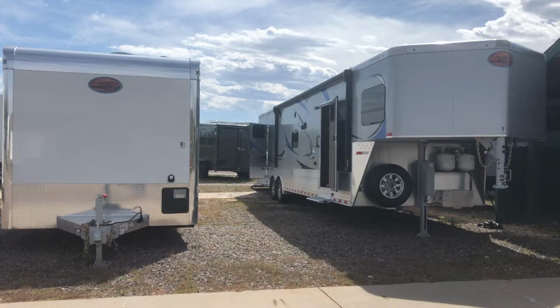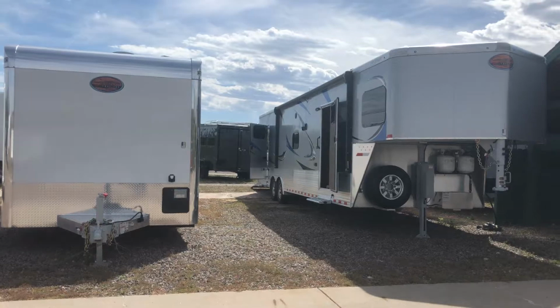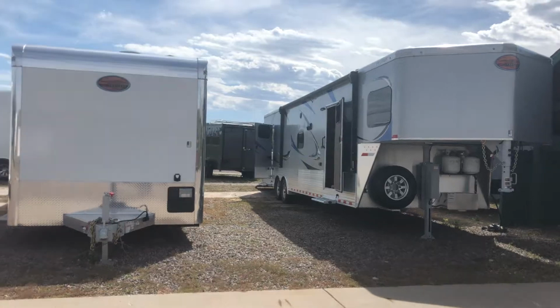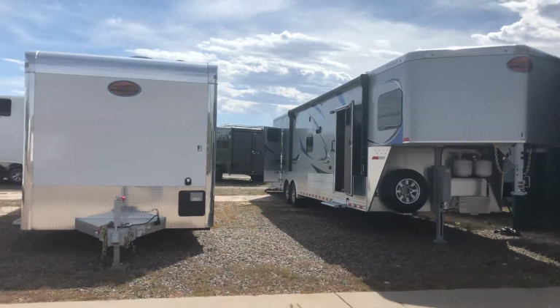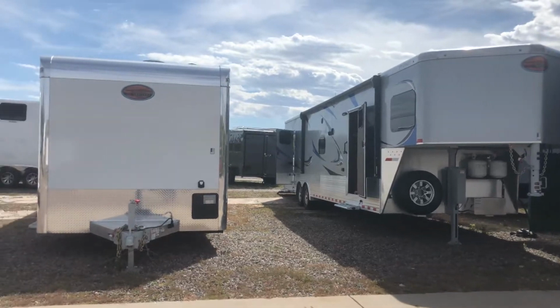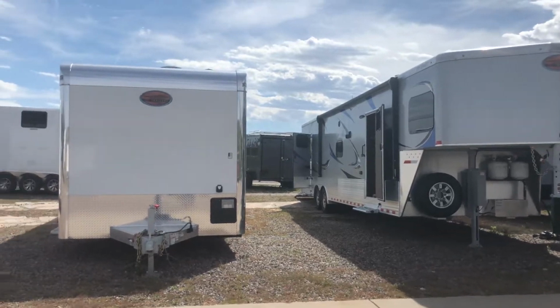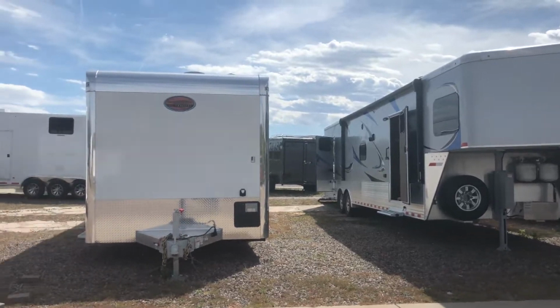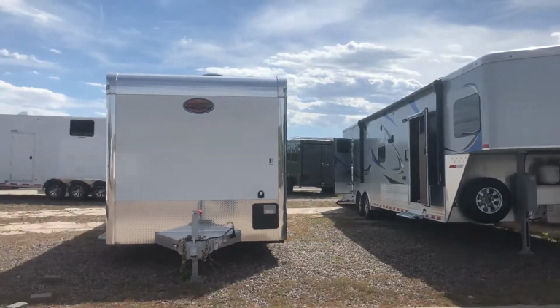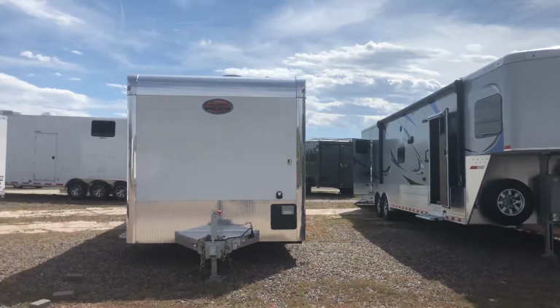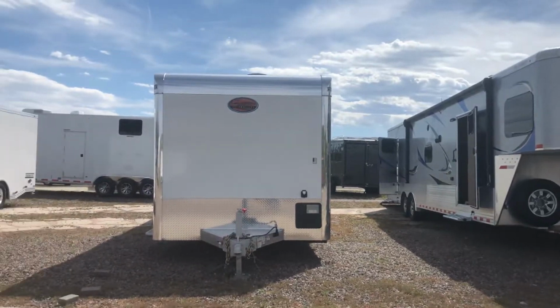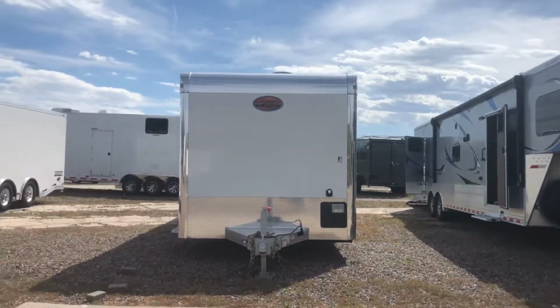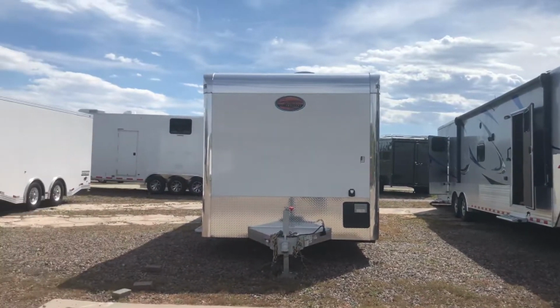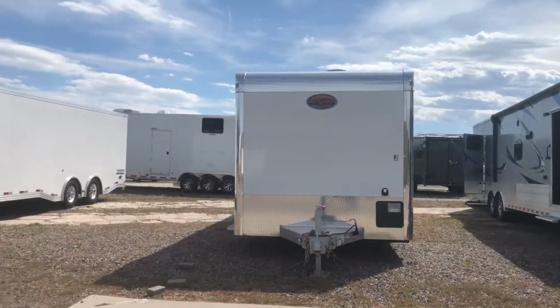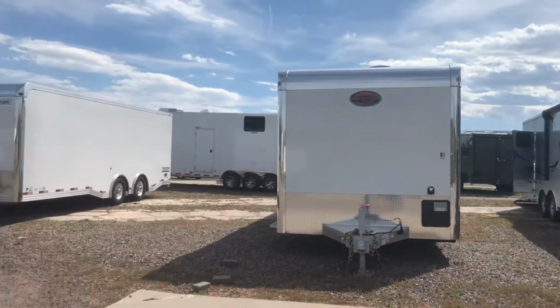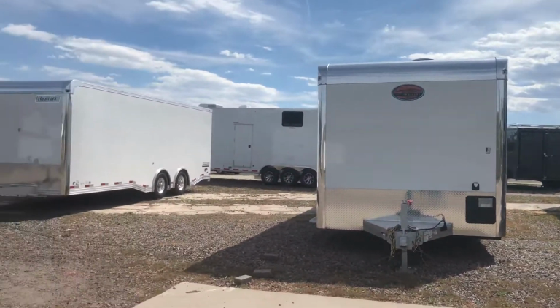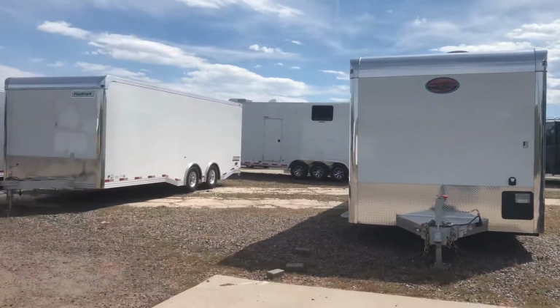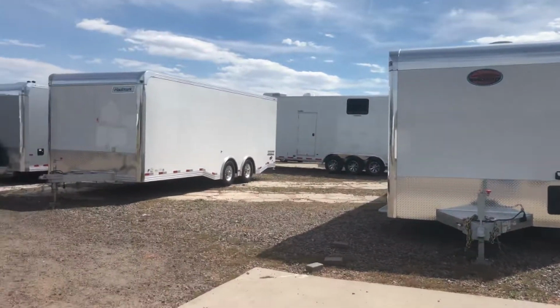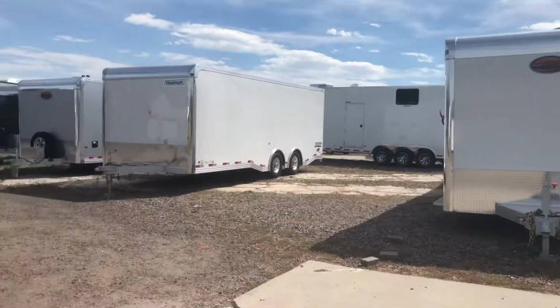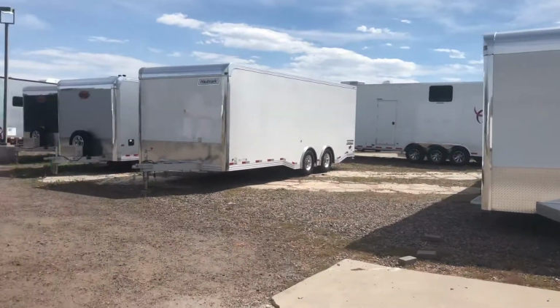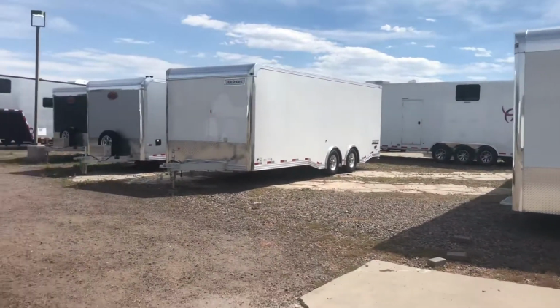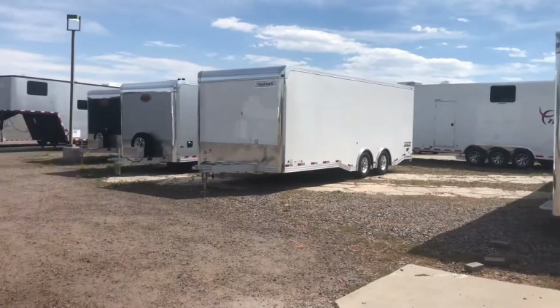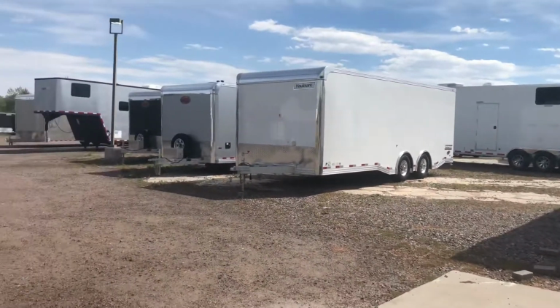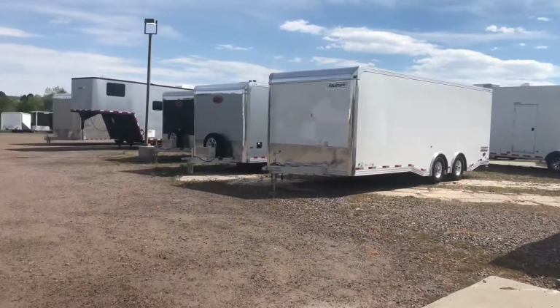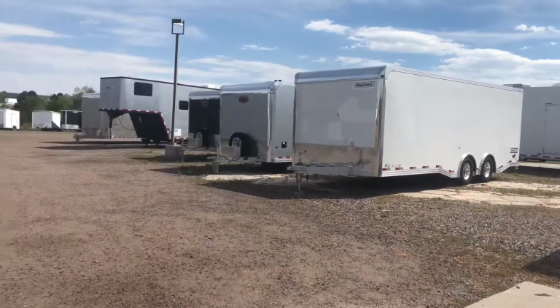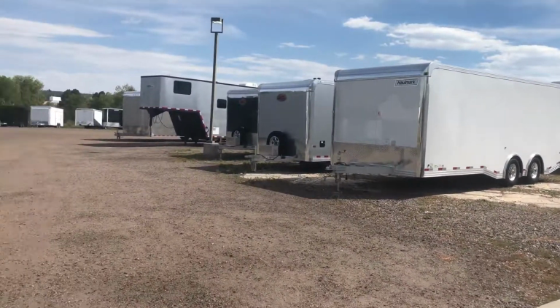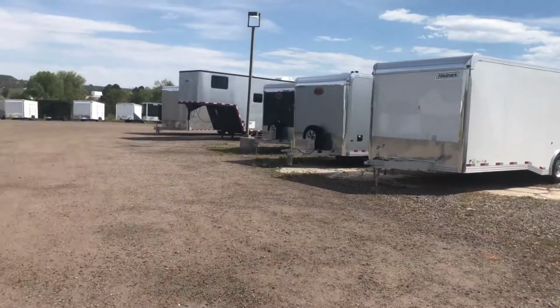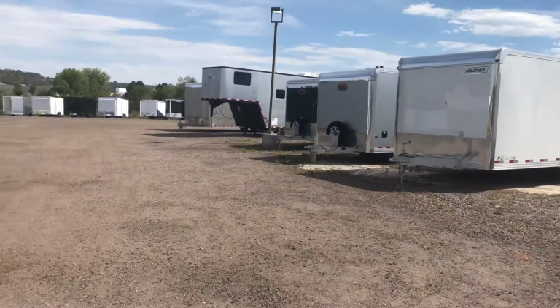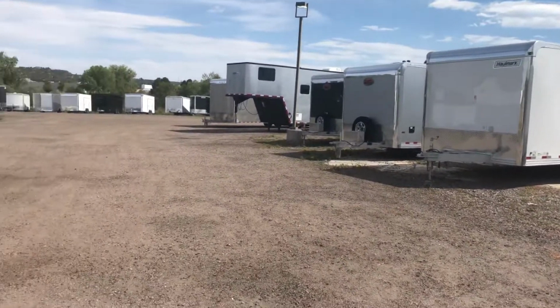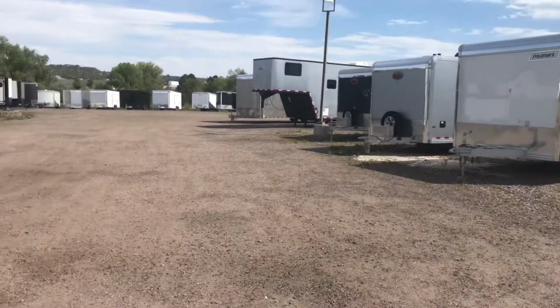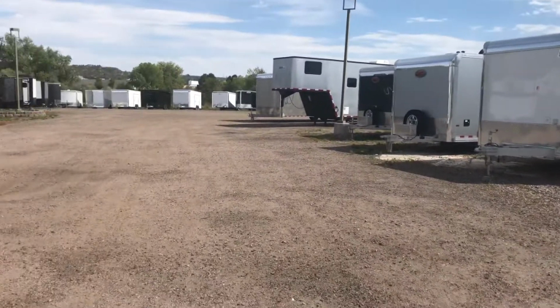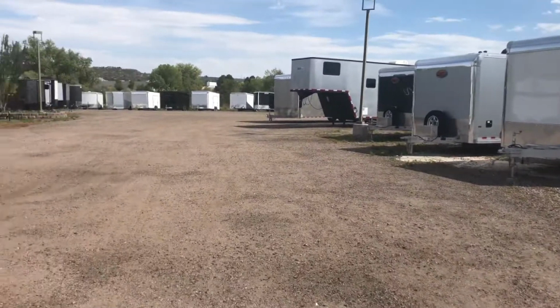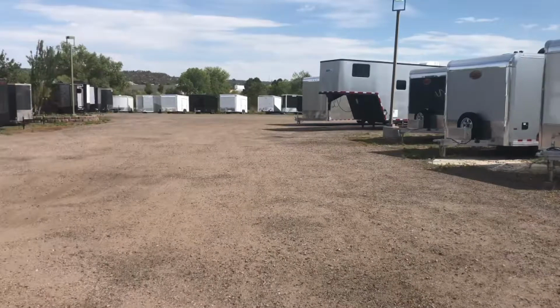Hey everybody, it's Colorado Trailers. Today is September 19th and I wanted to give you guys an updated look at what is on the lot.